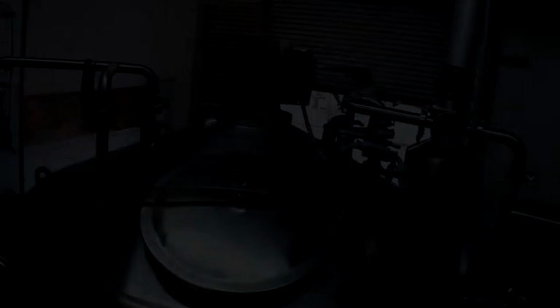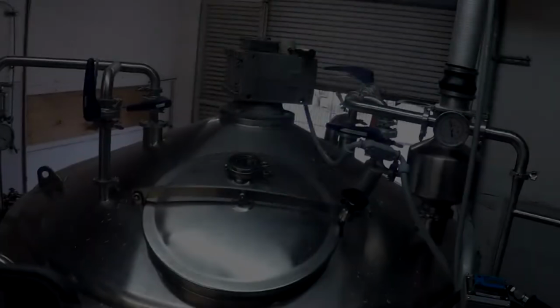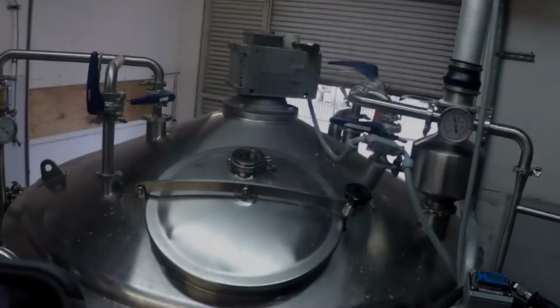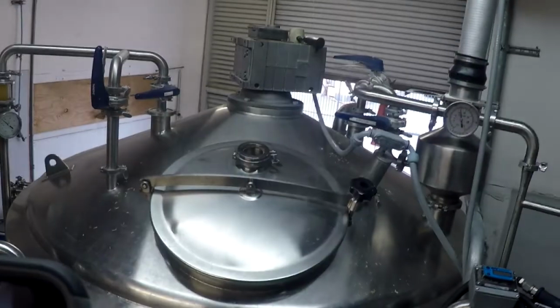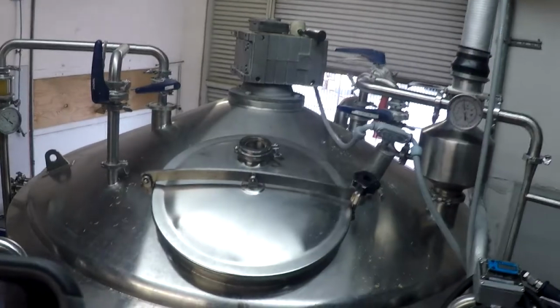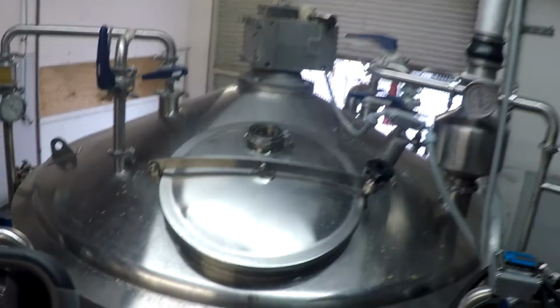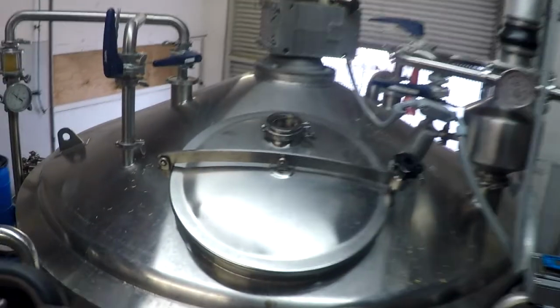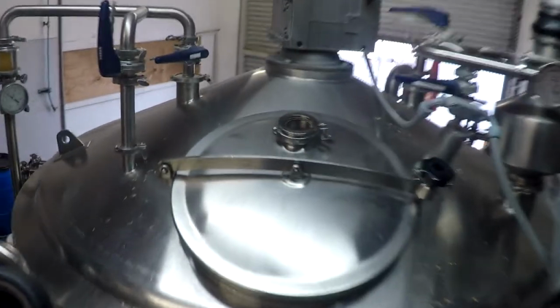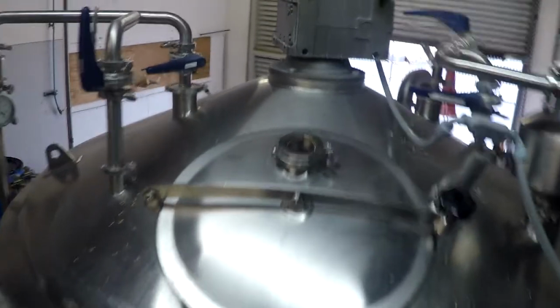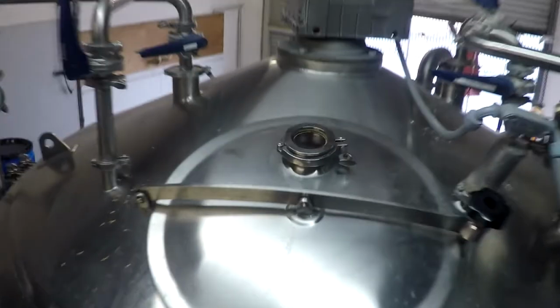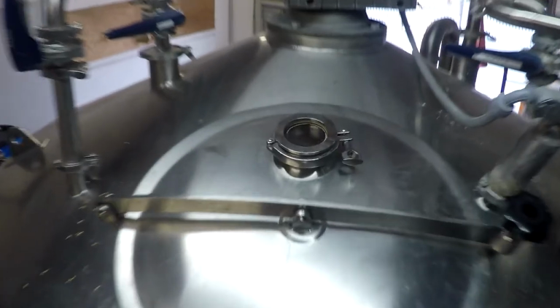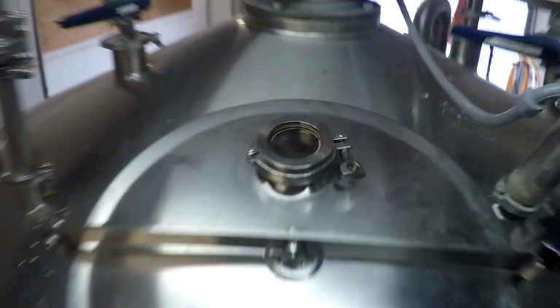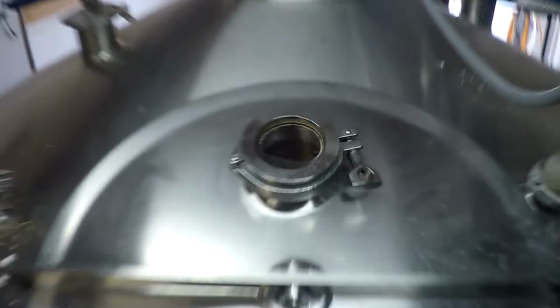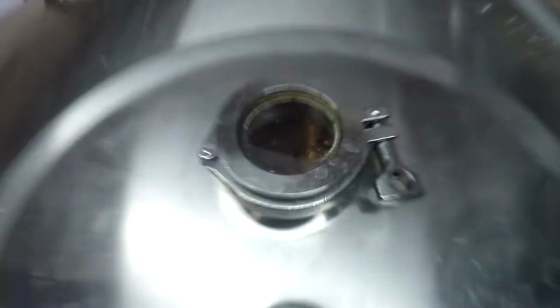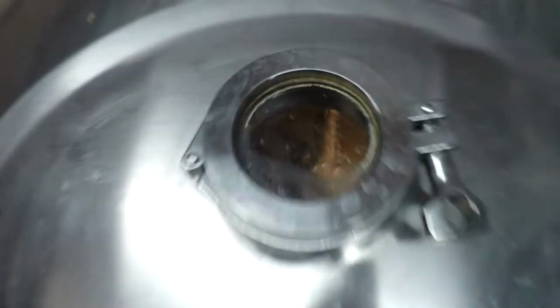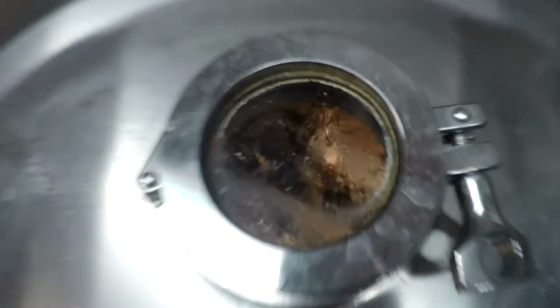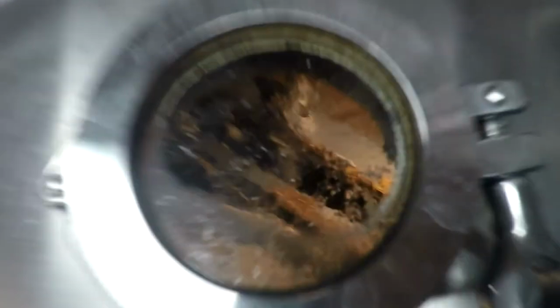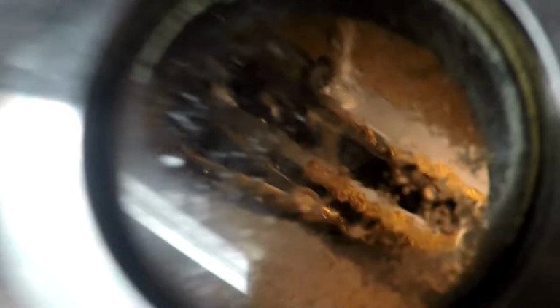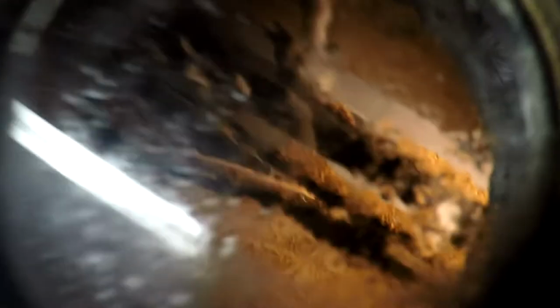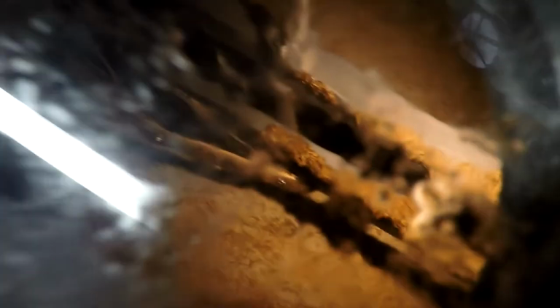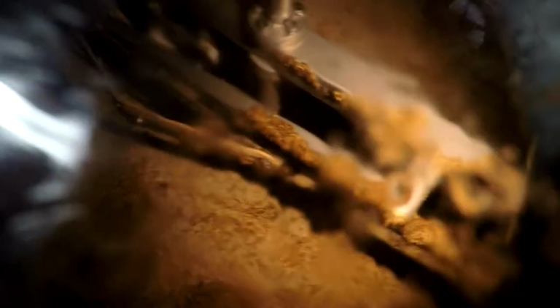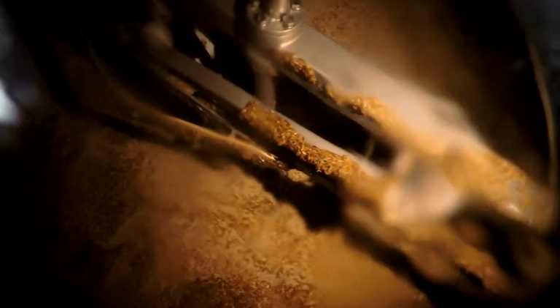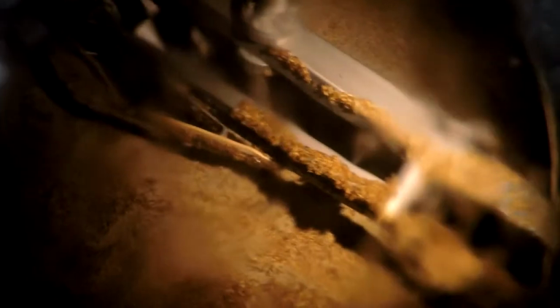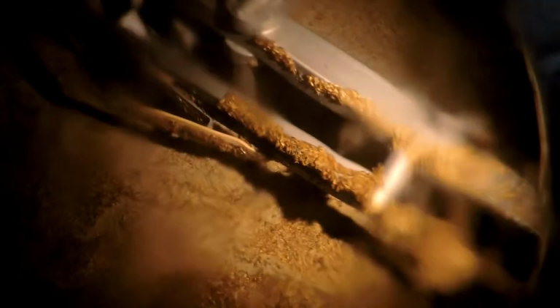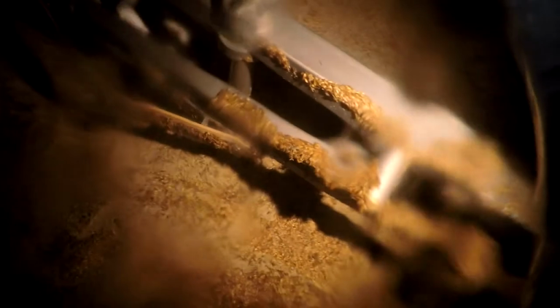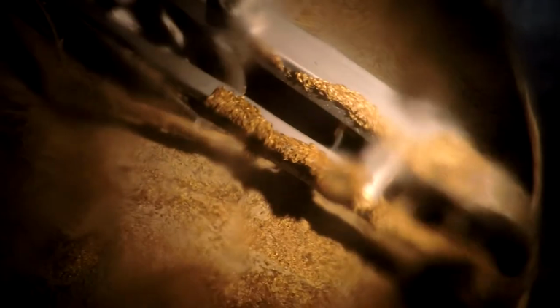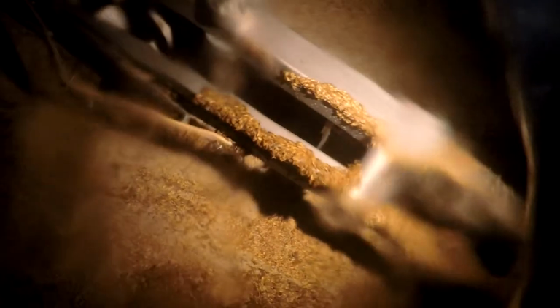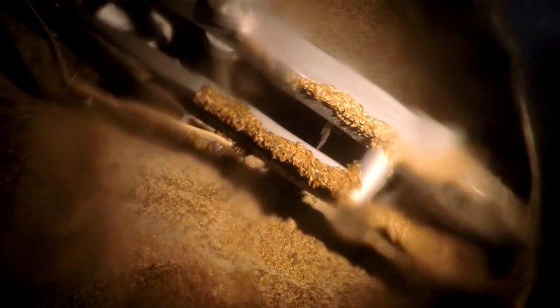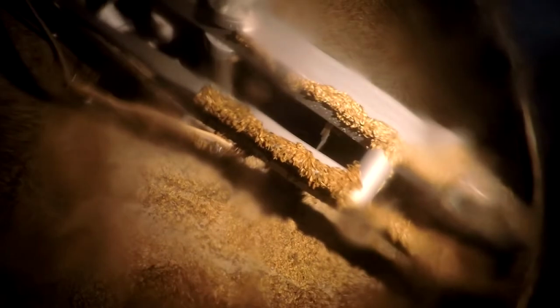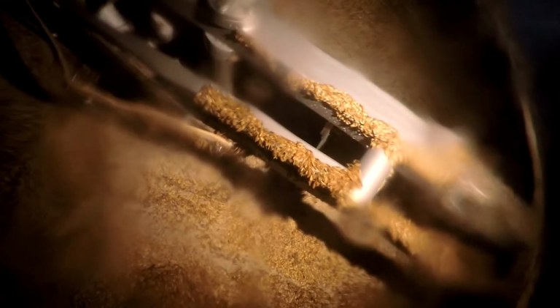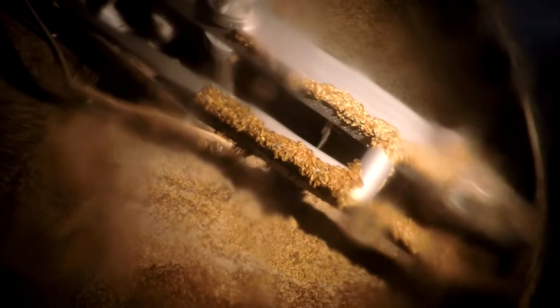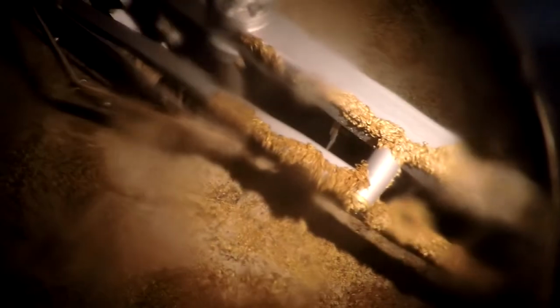Hello fellow brewers. In this quick video tutorial we are going to talk about the recommended way of graining out your Premier Stainless Systems mash lauter tun.